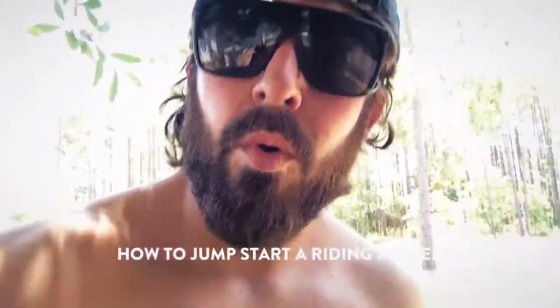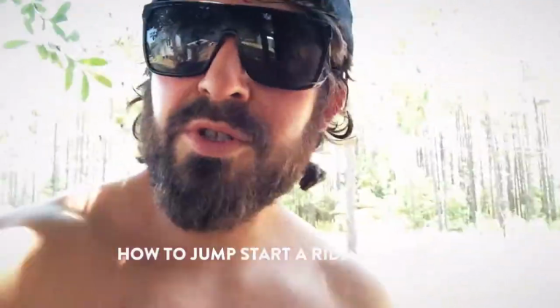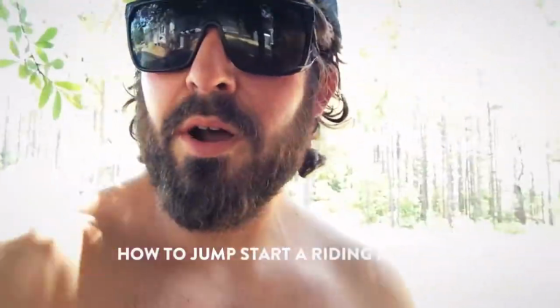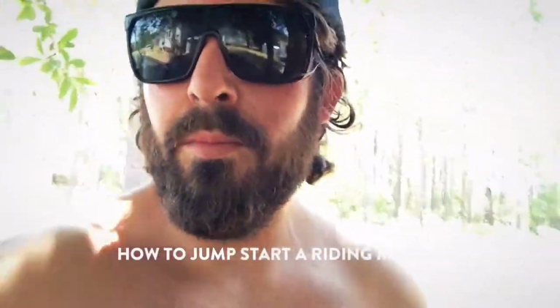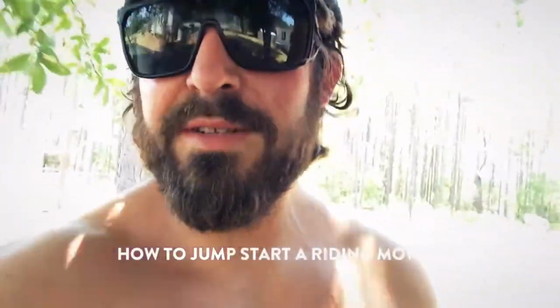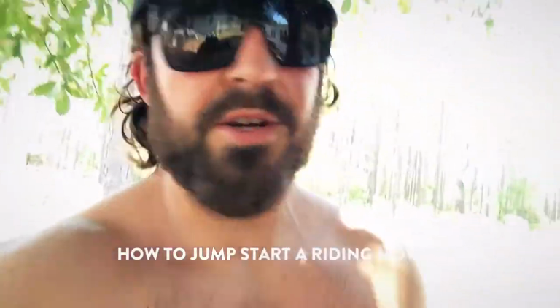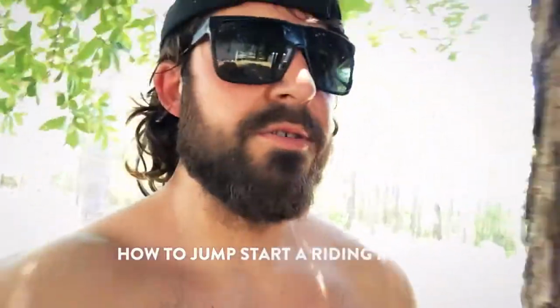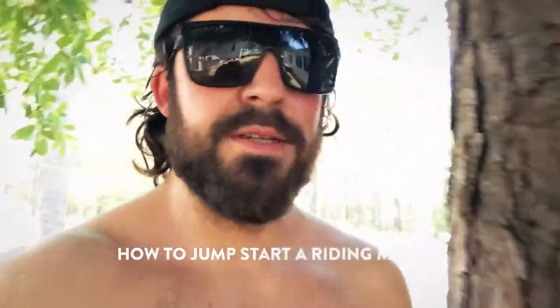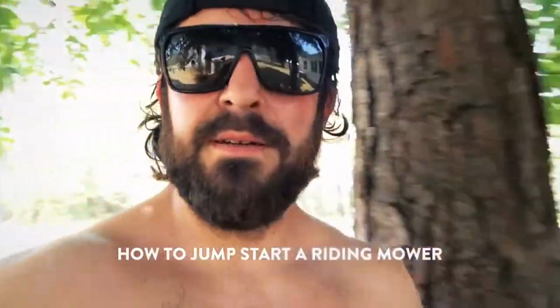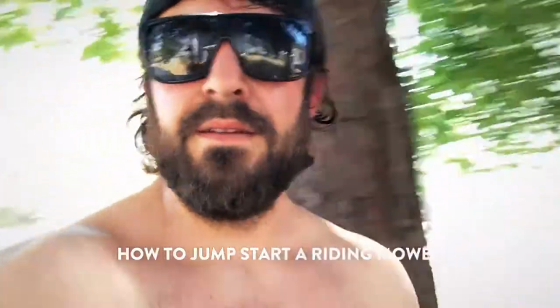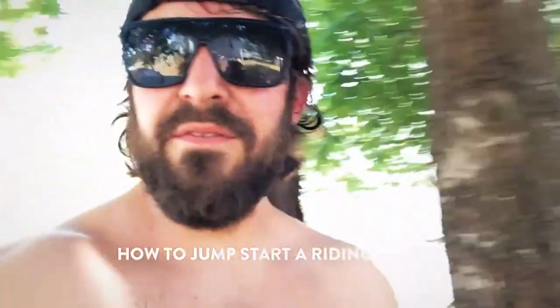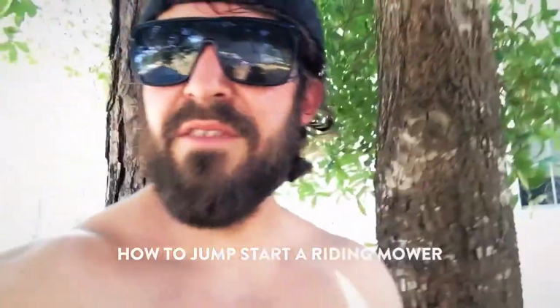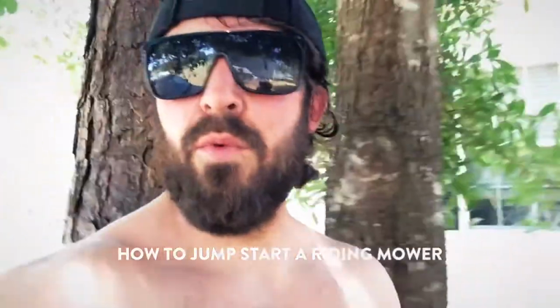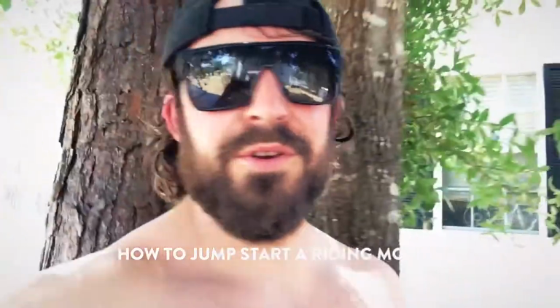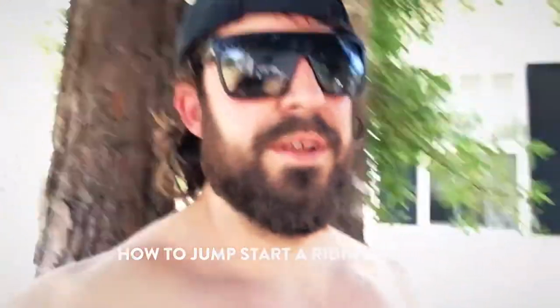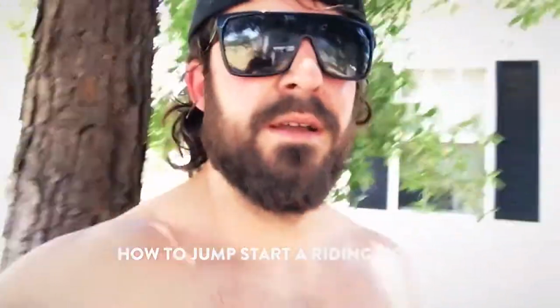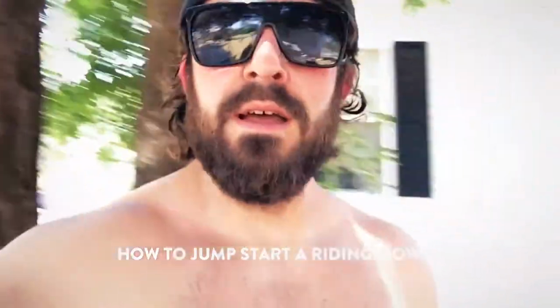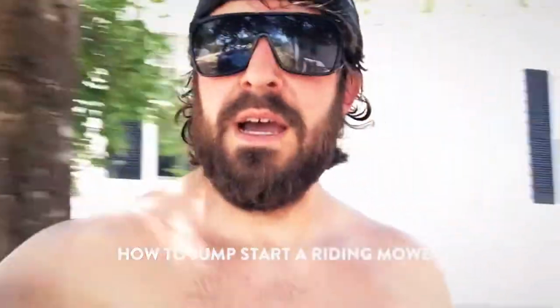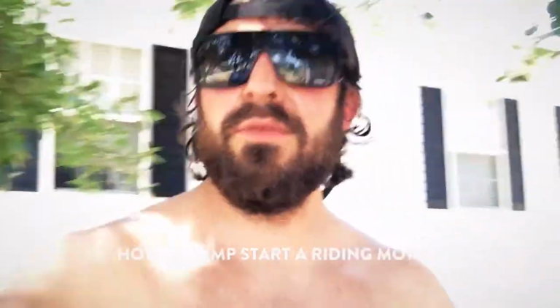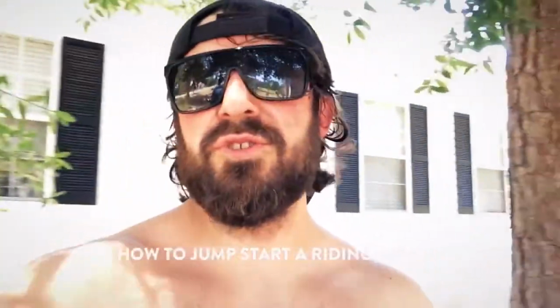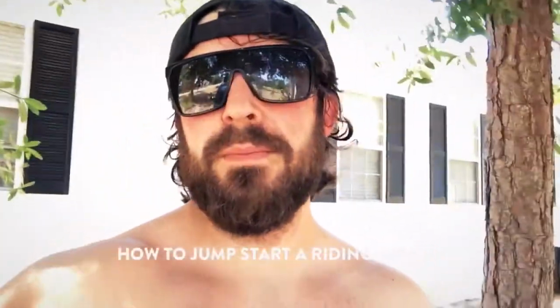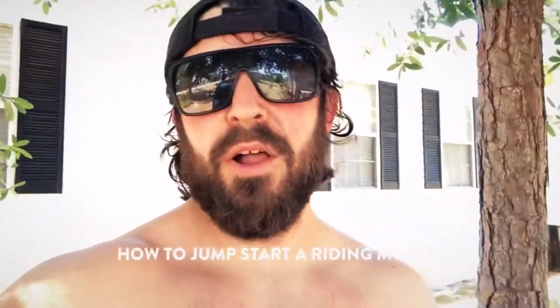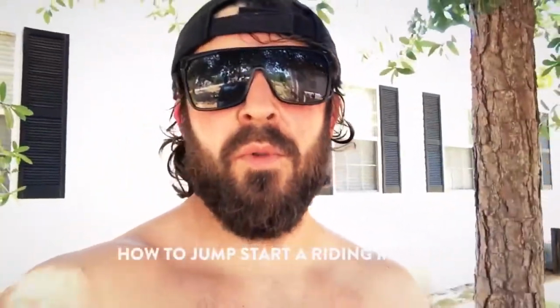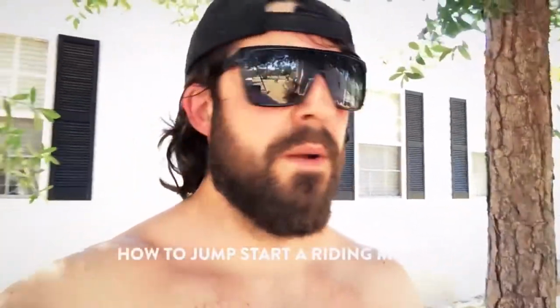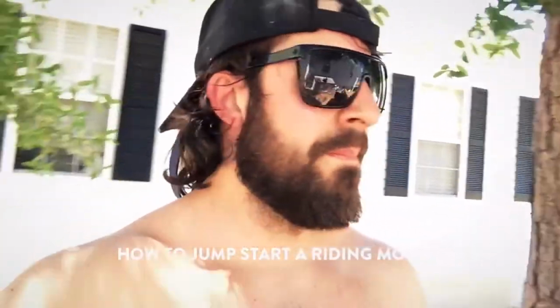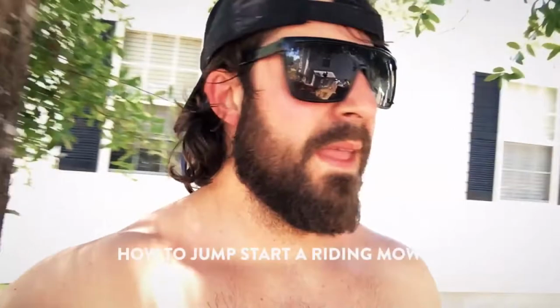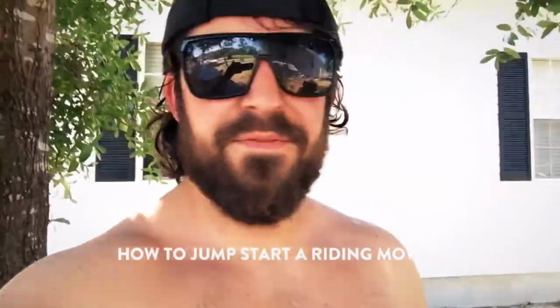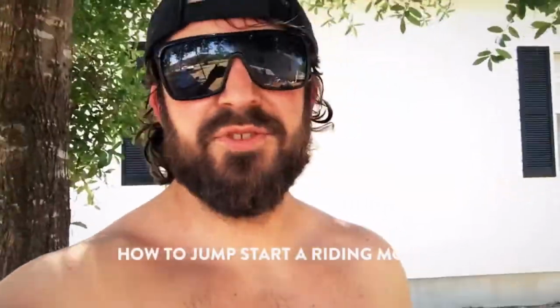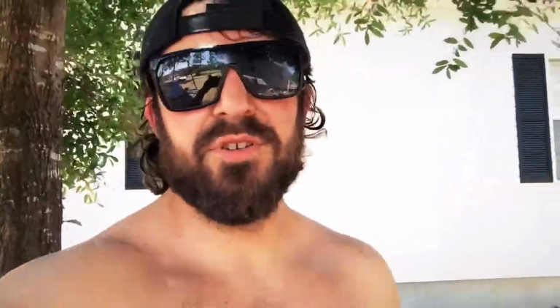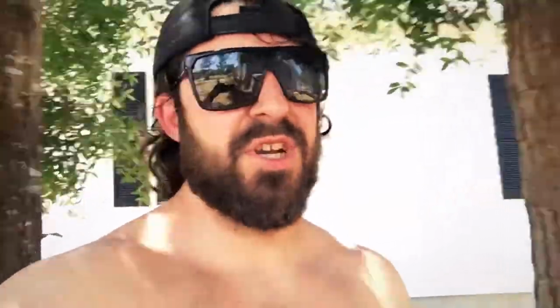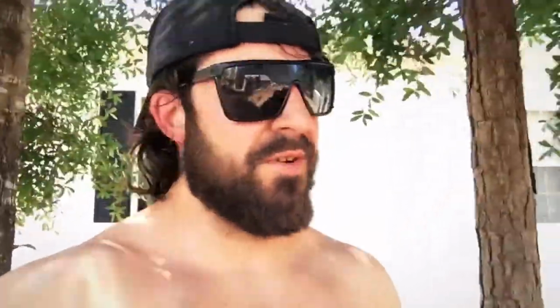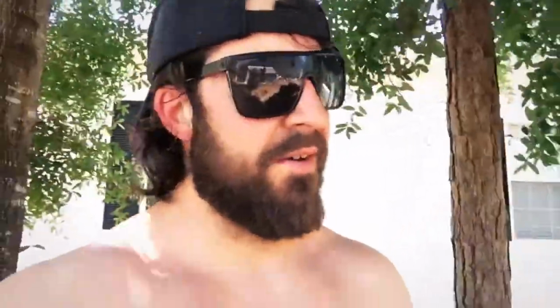What's going on boys and girls? Have you ever wondered how do I start my lawnmower if the starter's going out?